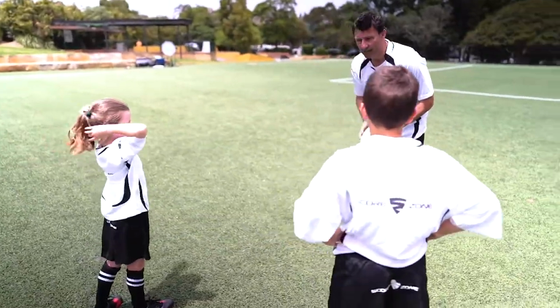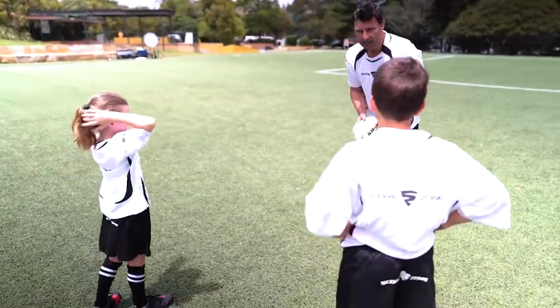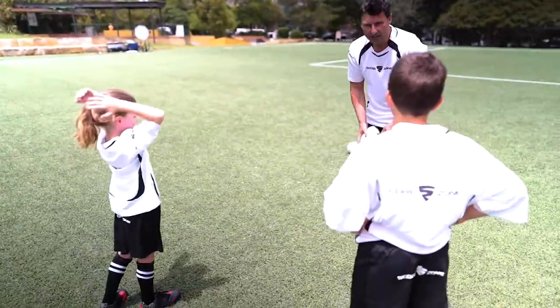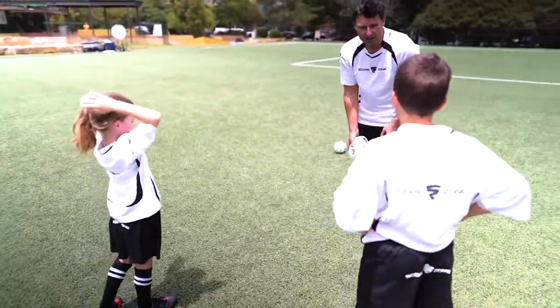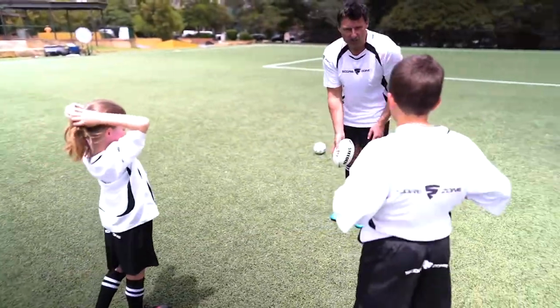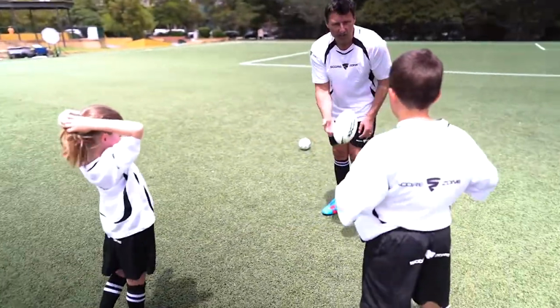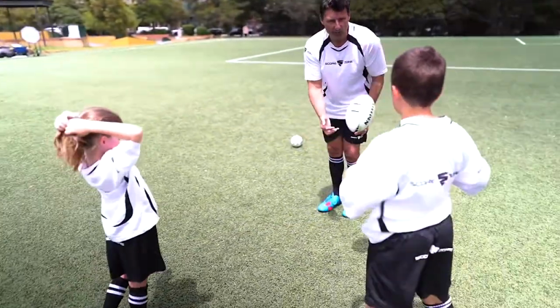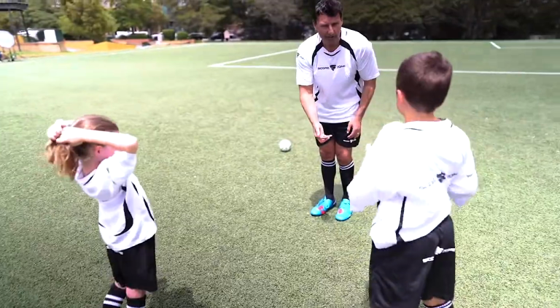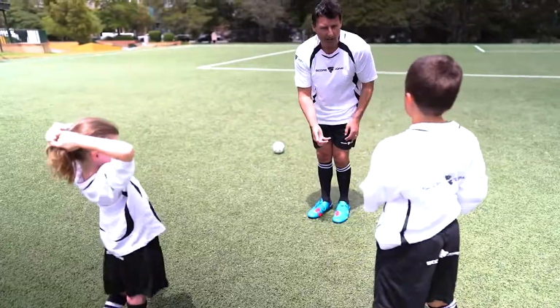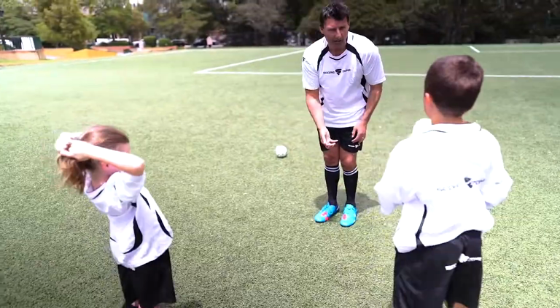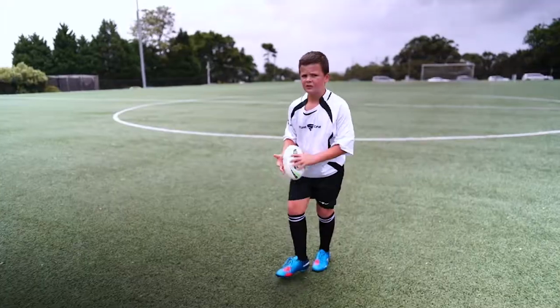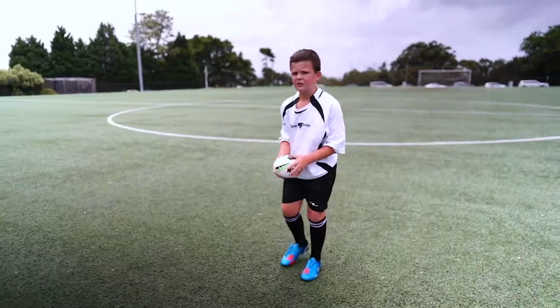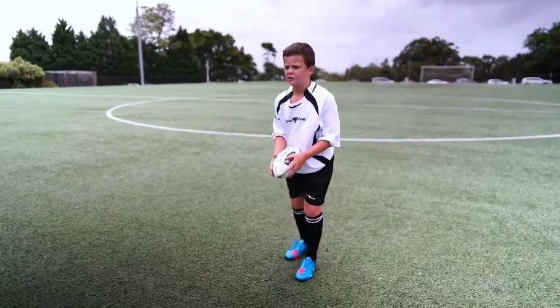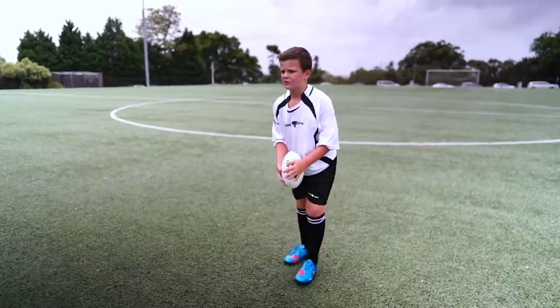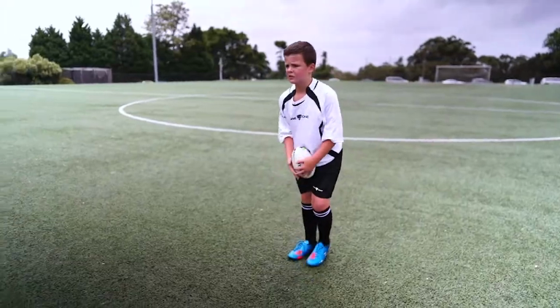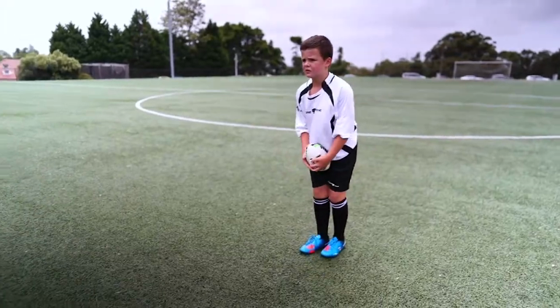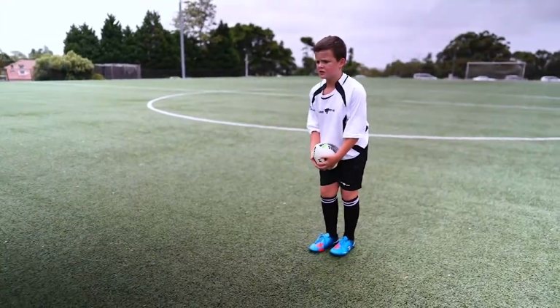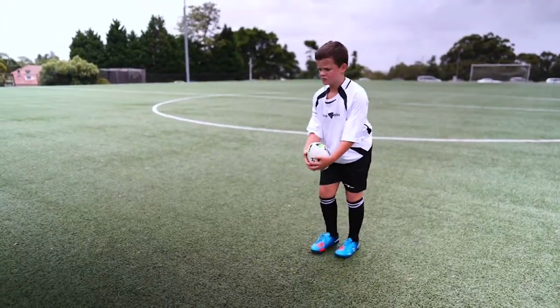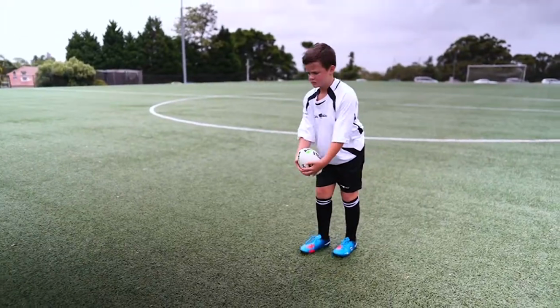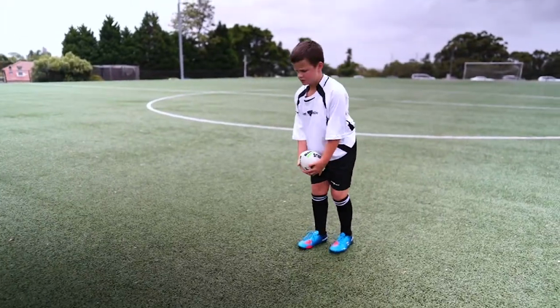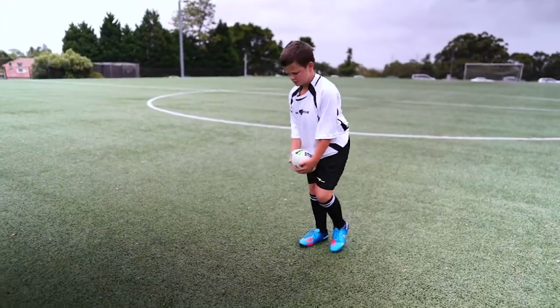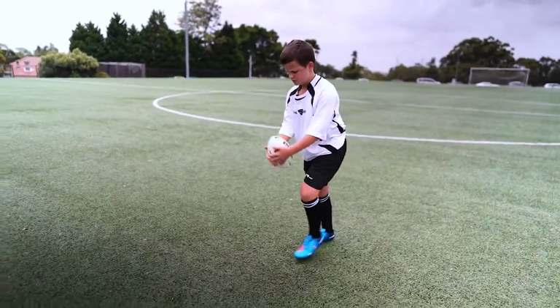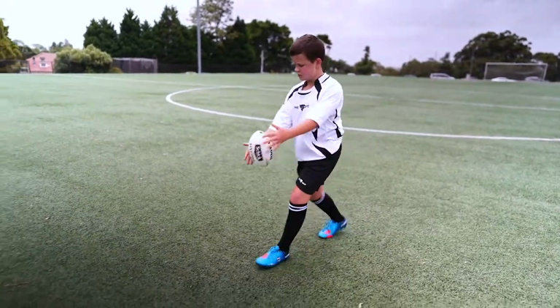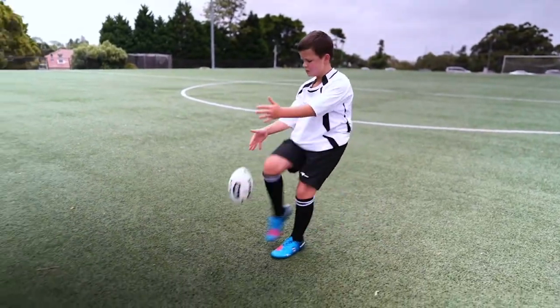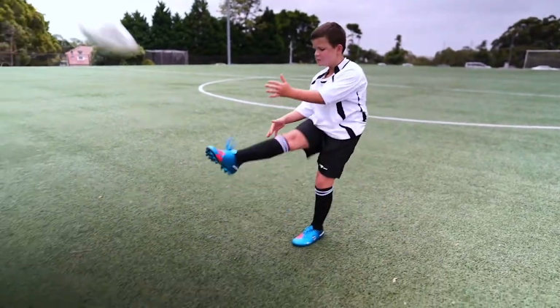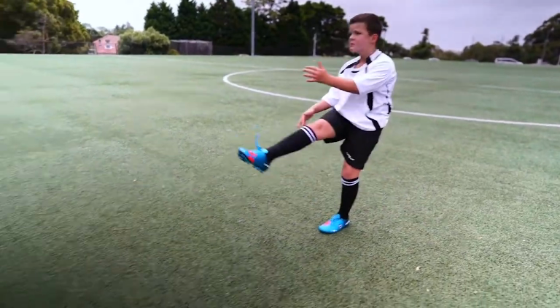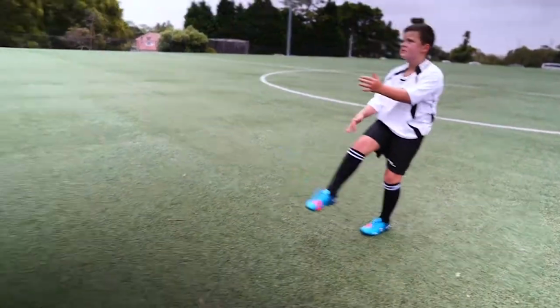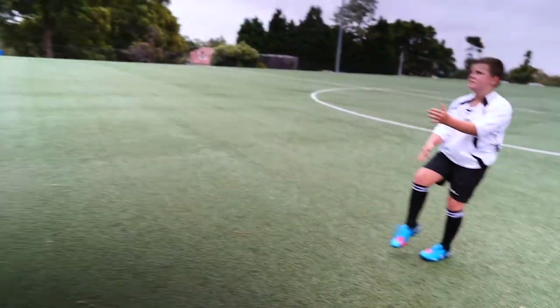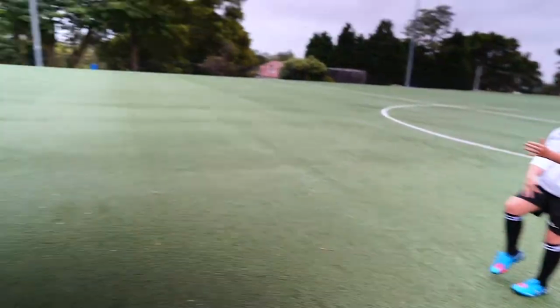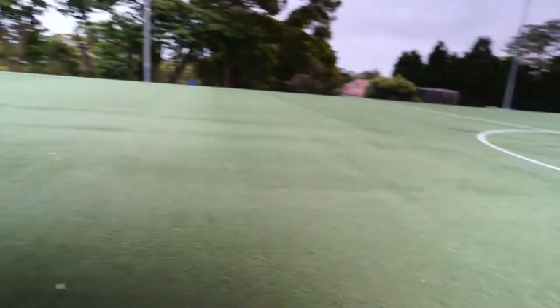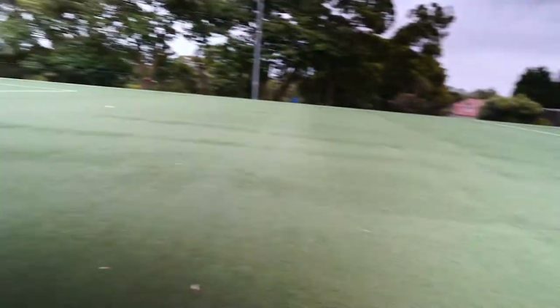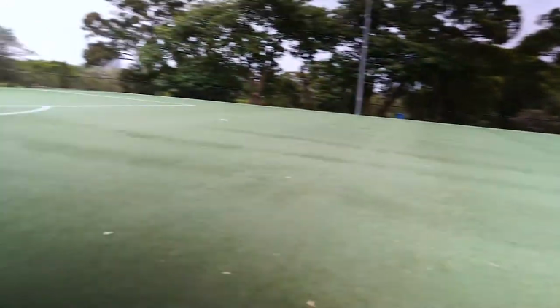Let's see how we go. Remember, over it. Yes! Good boy.